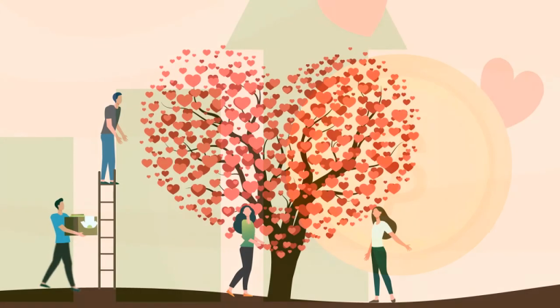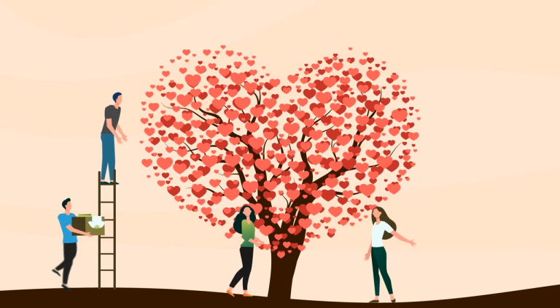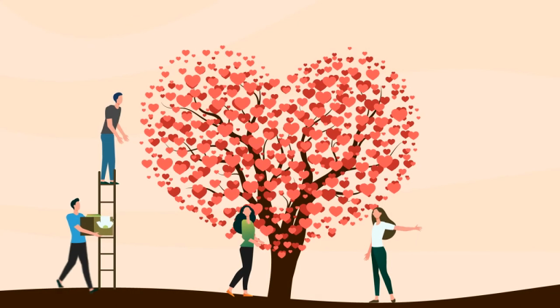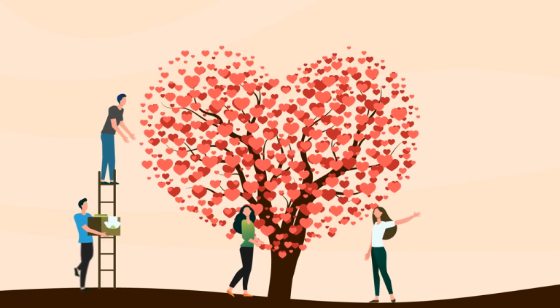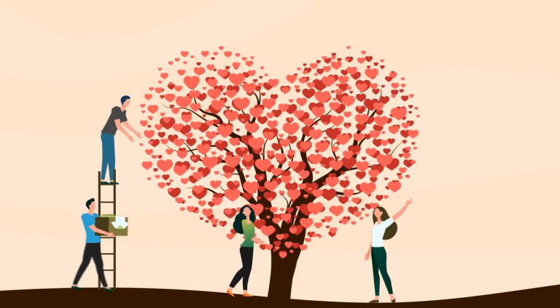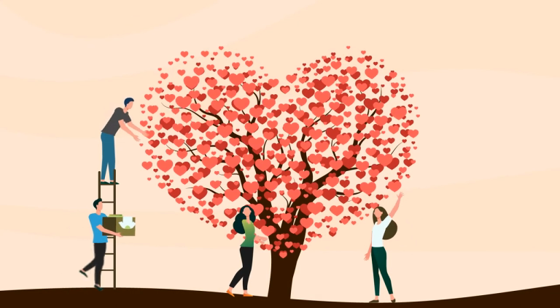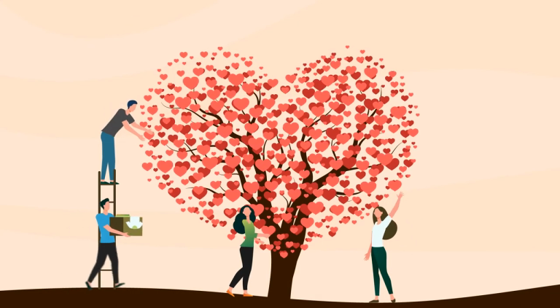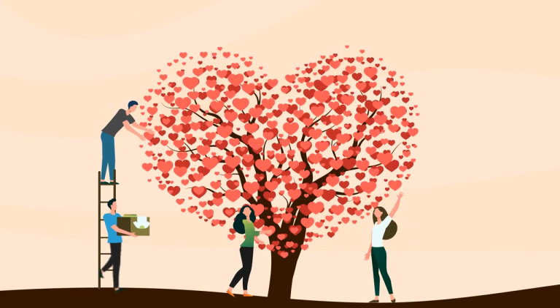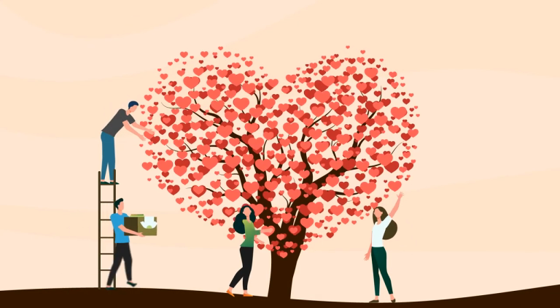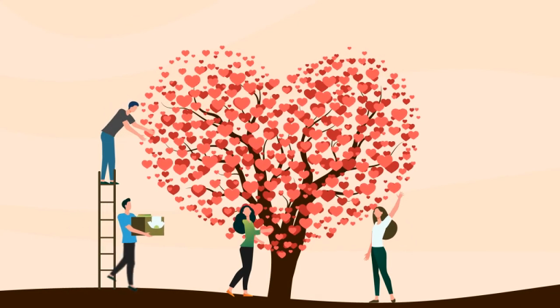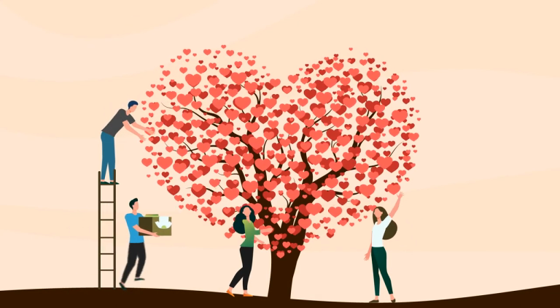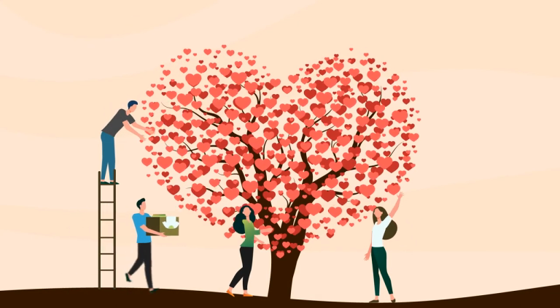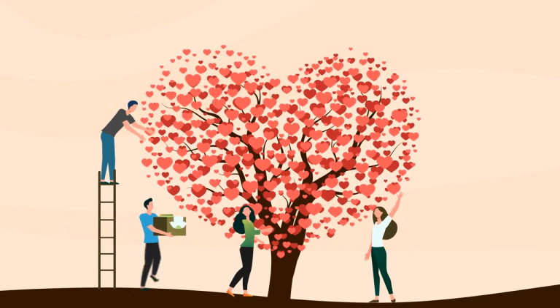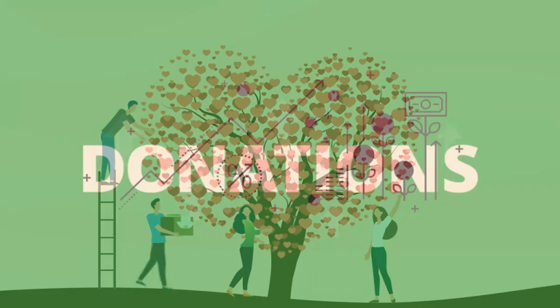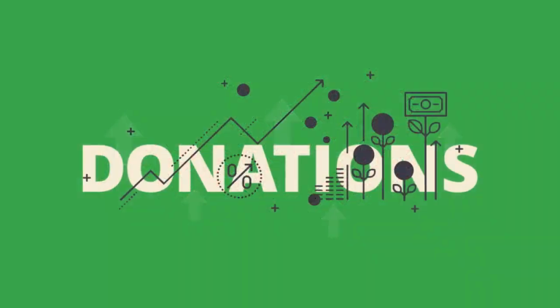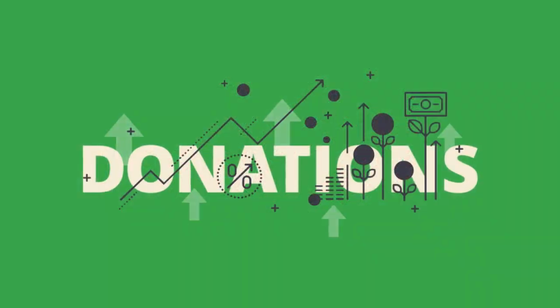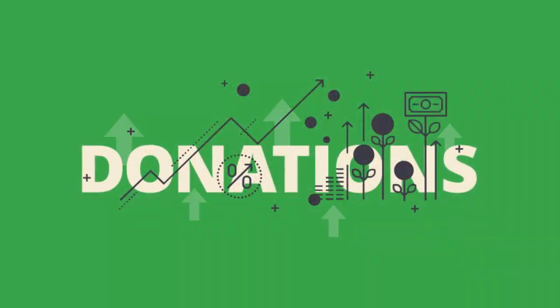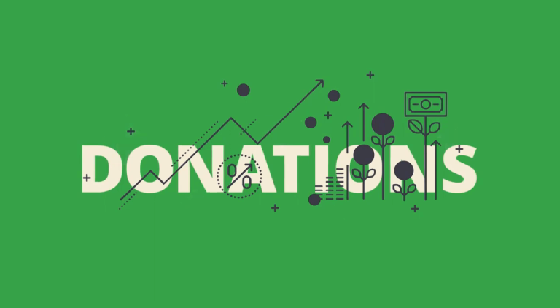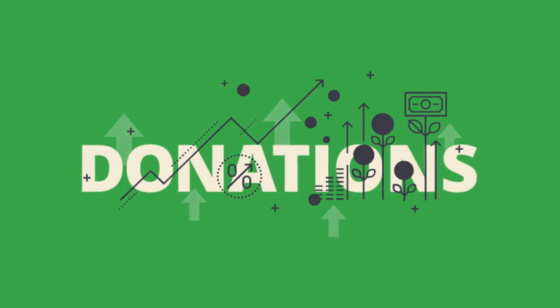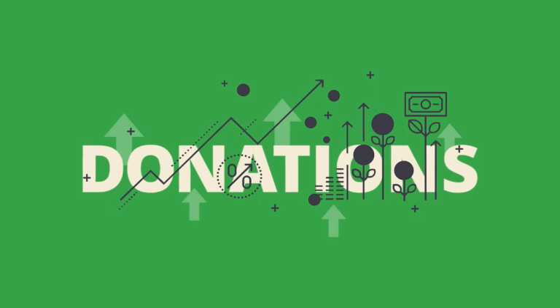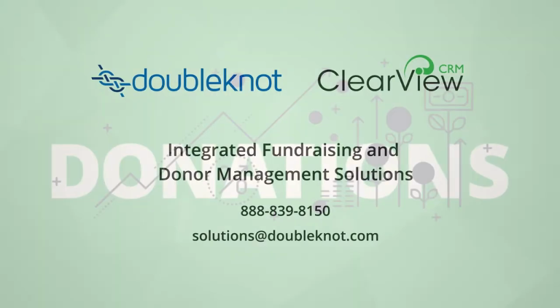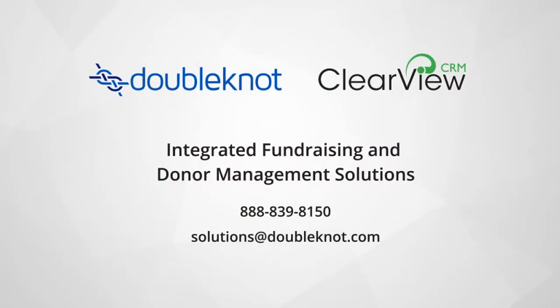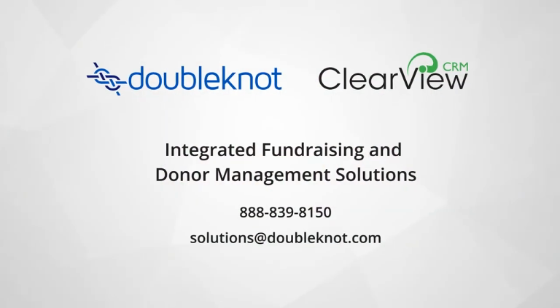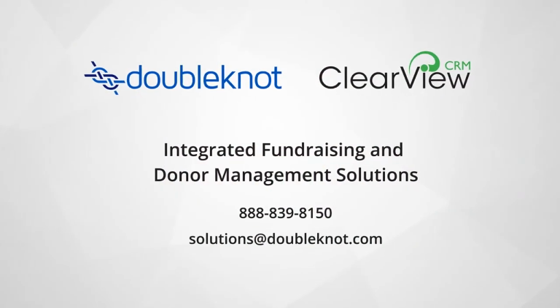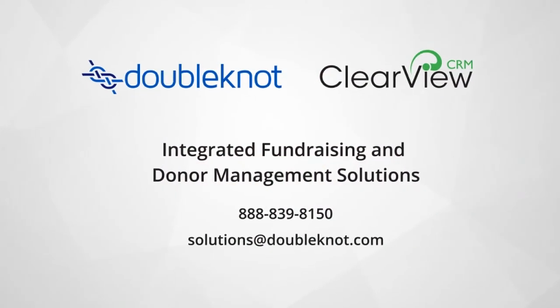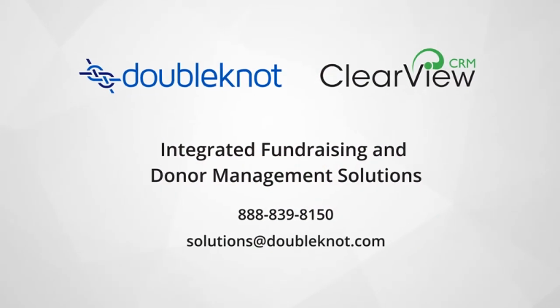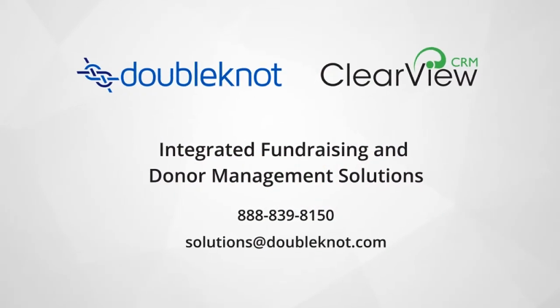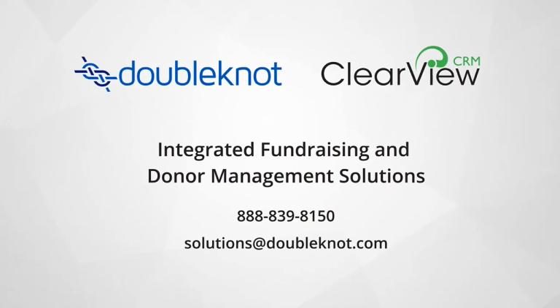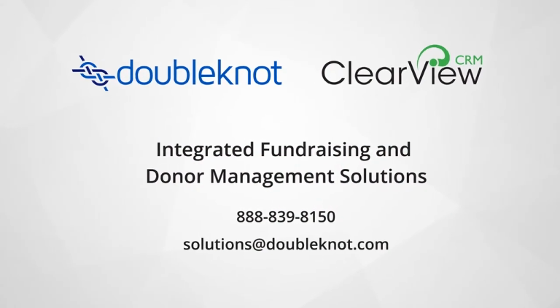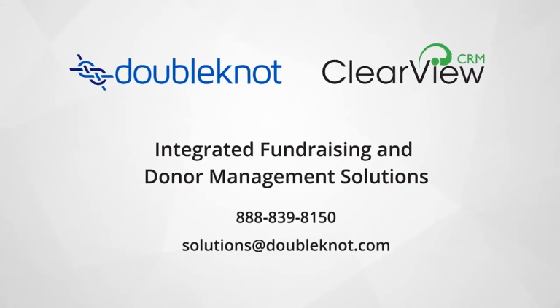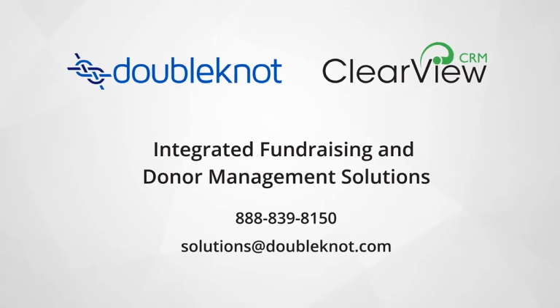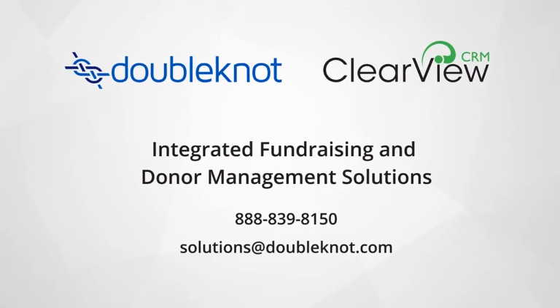Clearview CRM. Boost engagement, increase donations, and simplify effective fundraising.